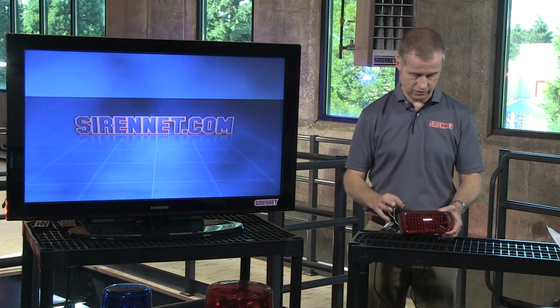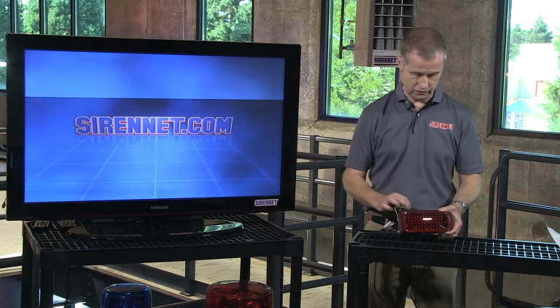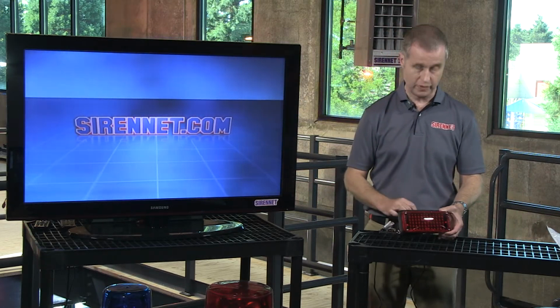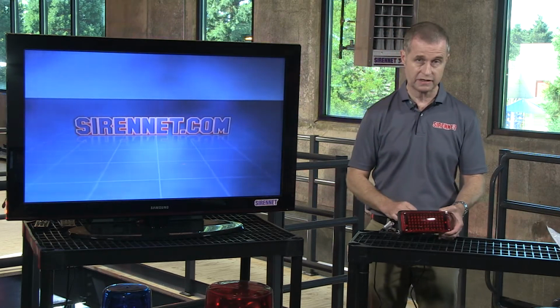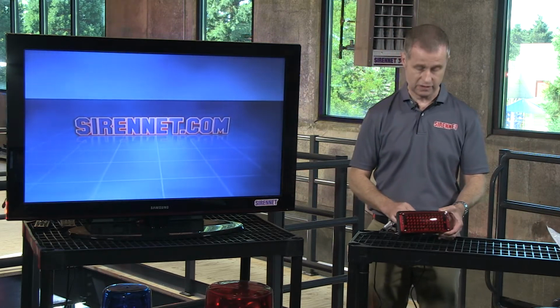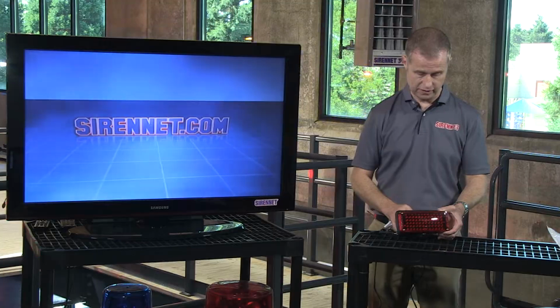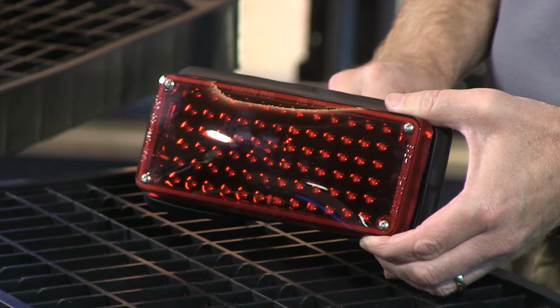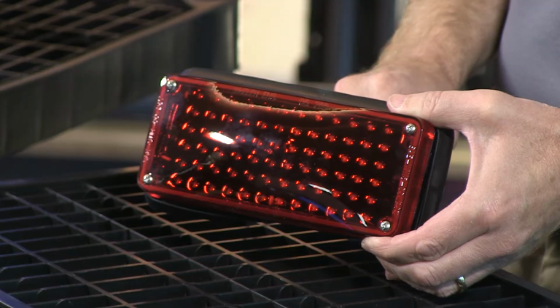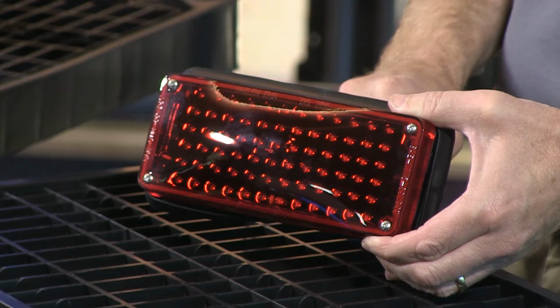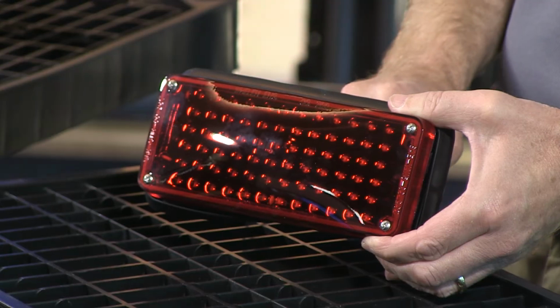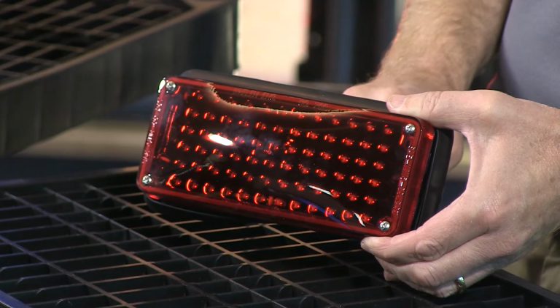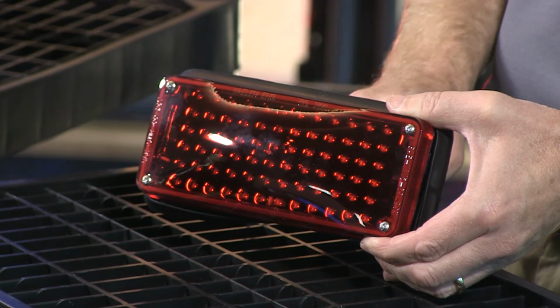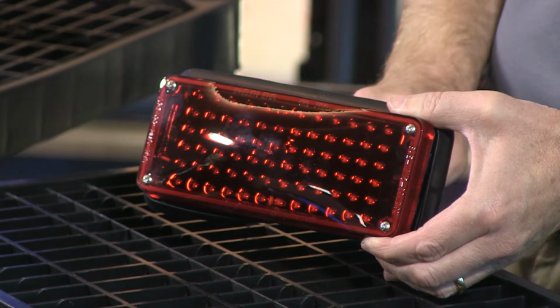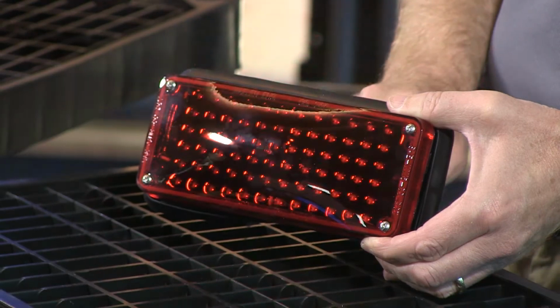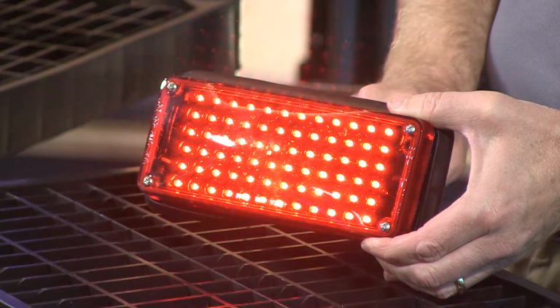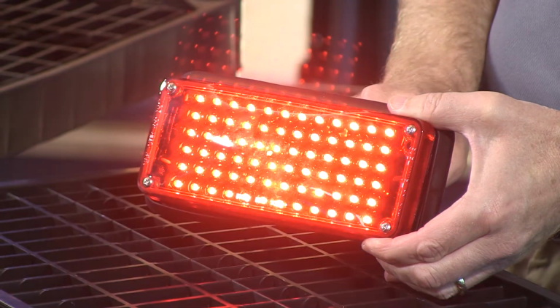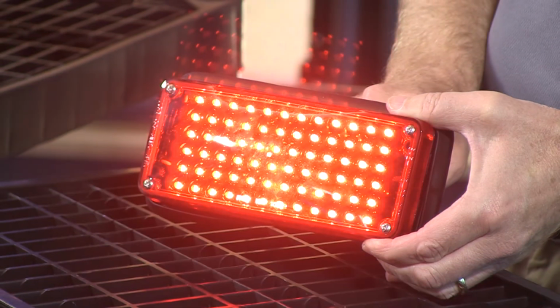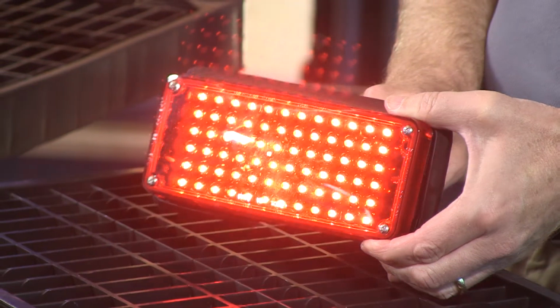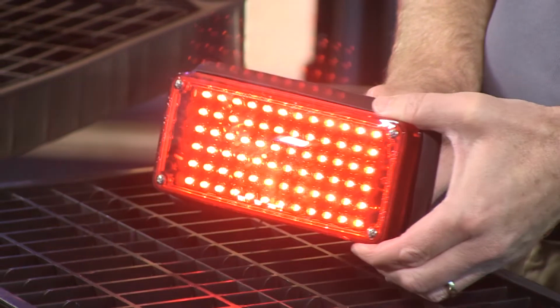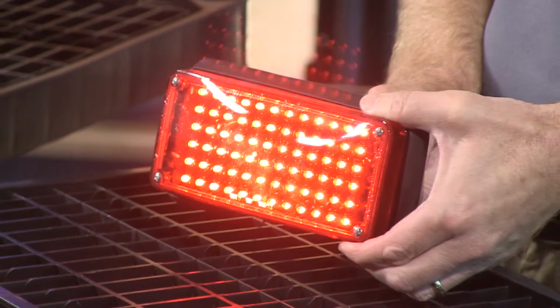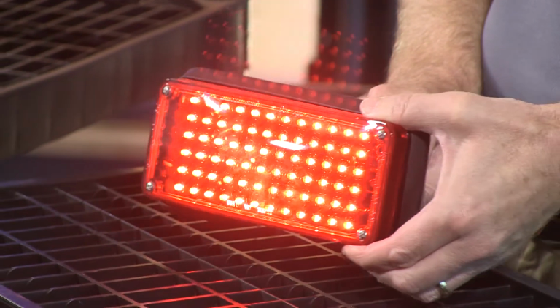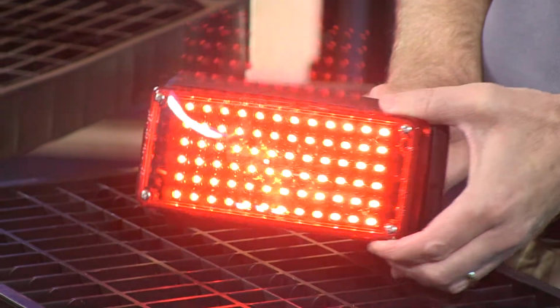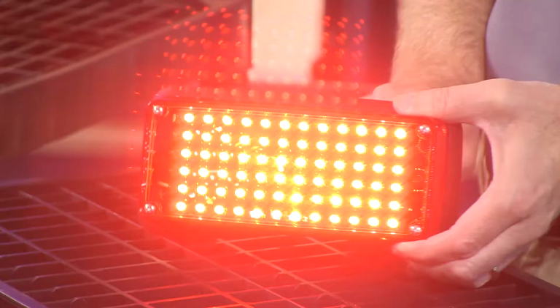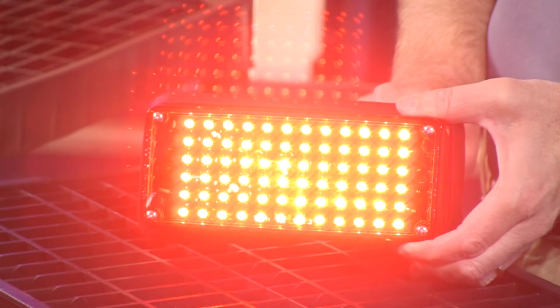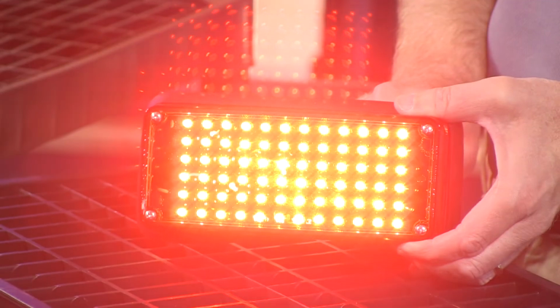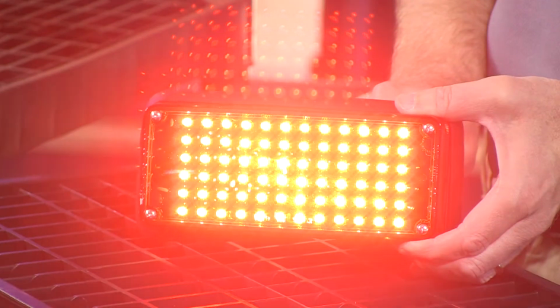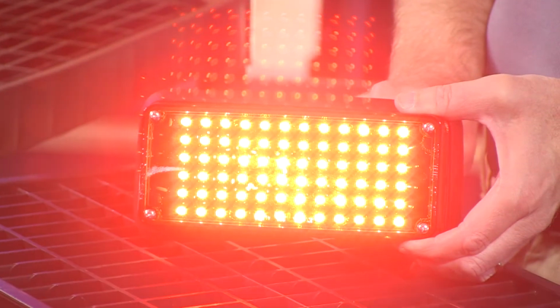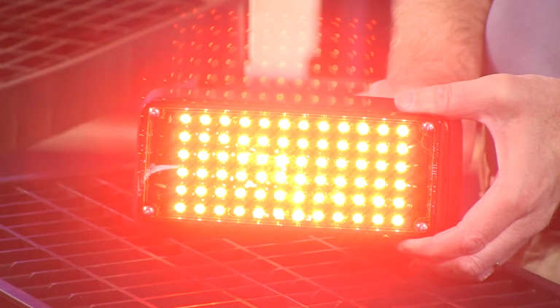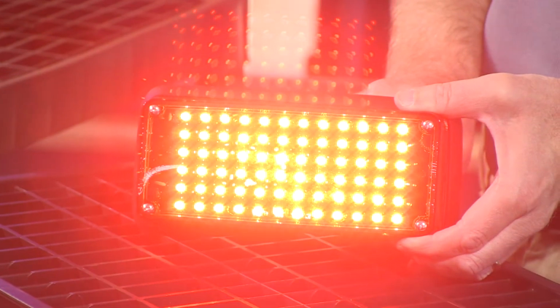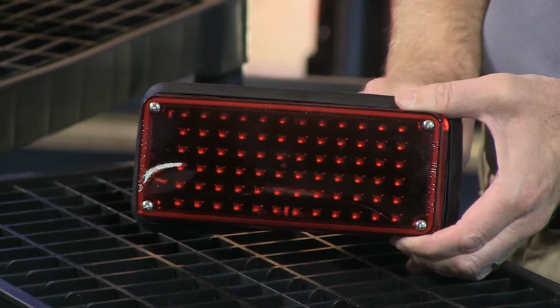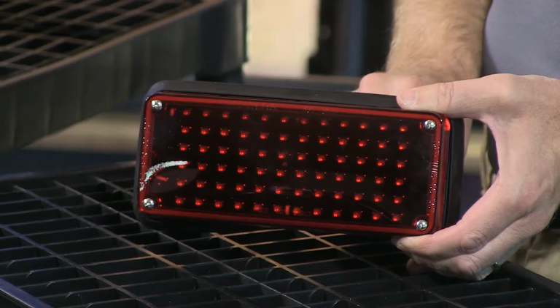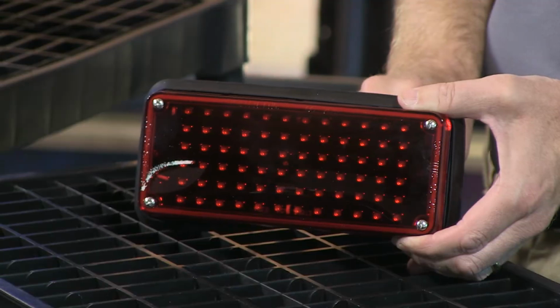I'm going to go ahead and turn the light on — as I said, it is a stop function, so it's flickering there. This is high intensity, you can see it there. Turn it off.